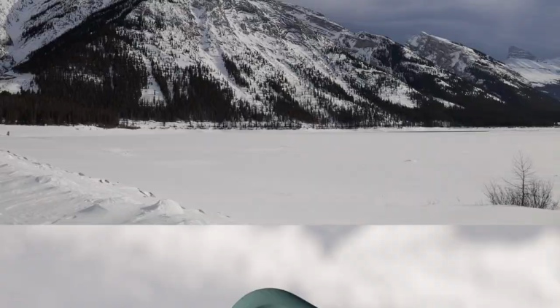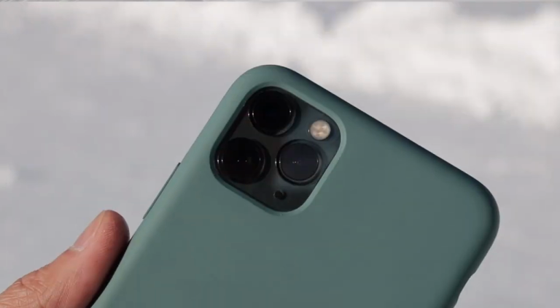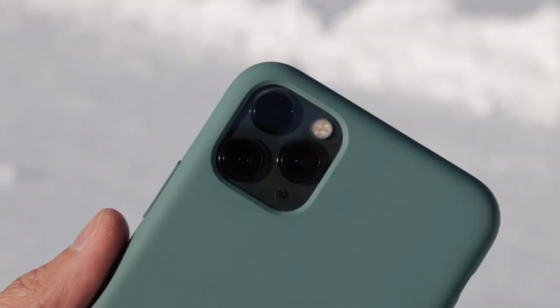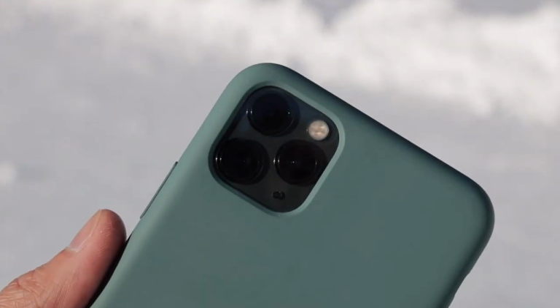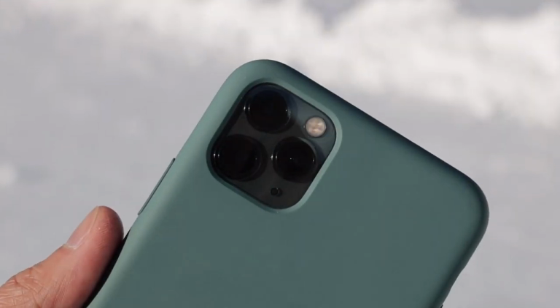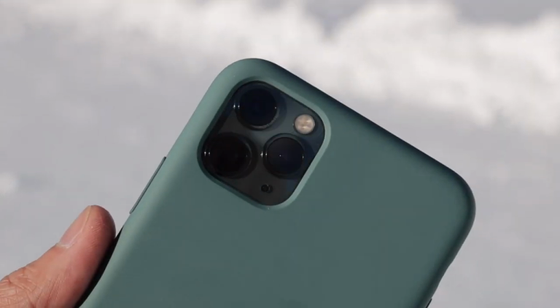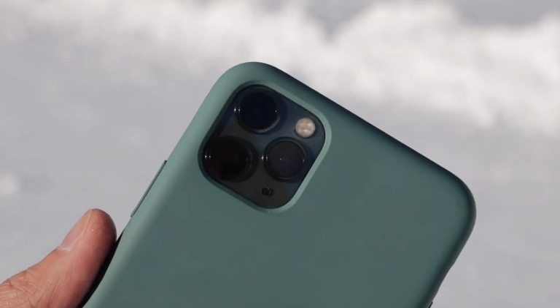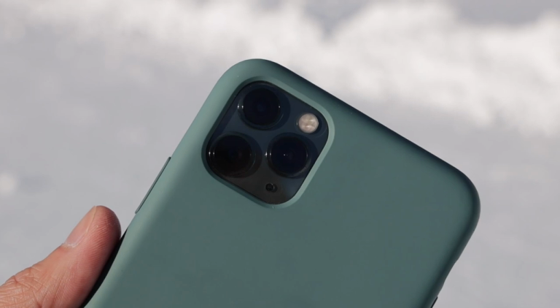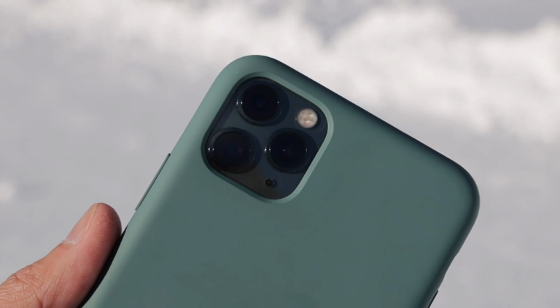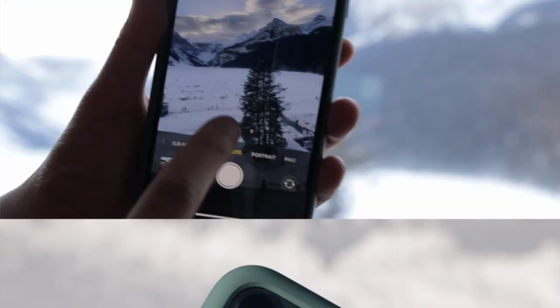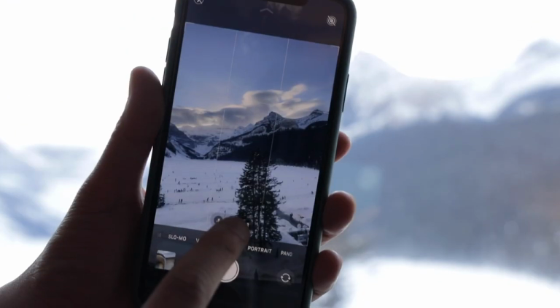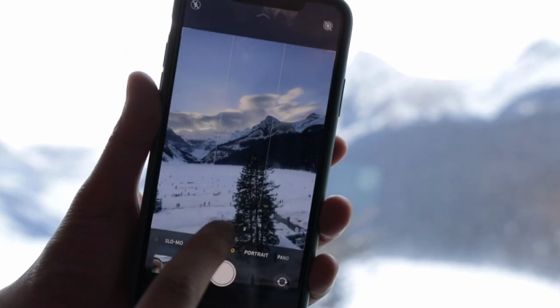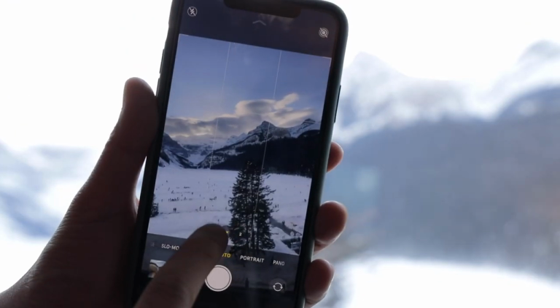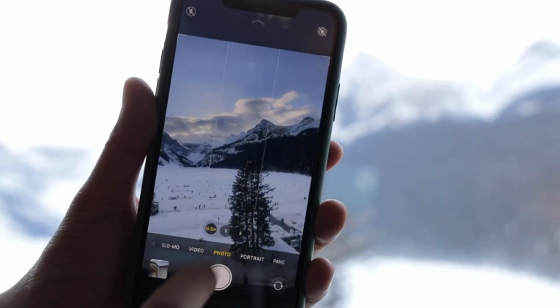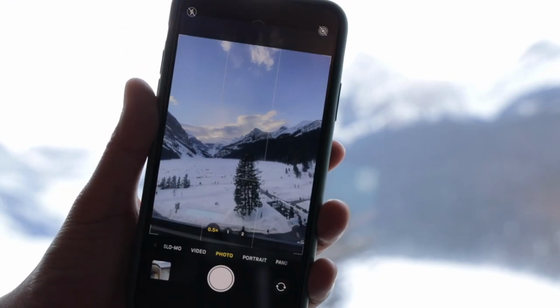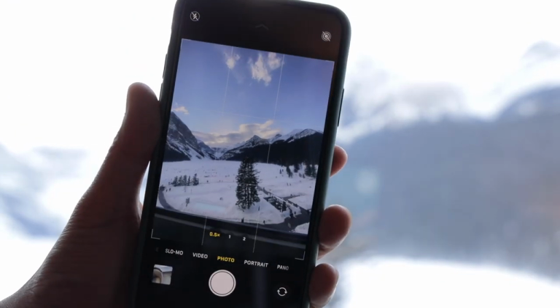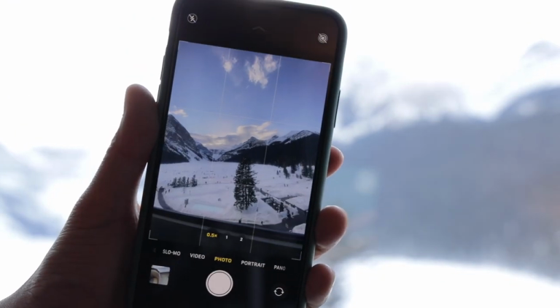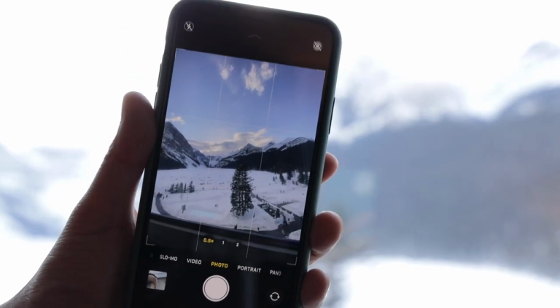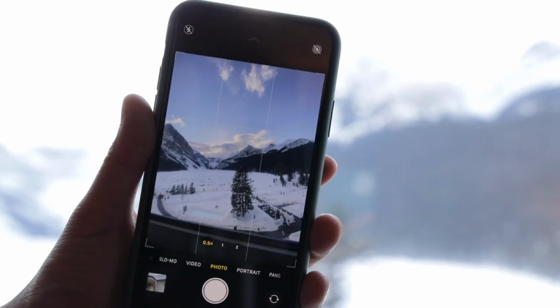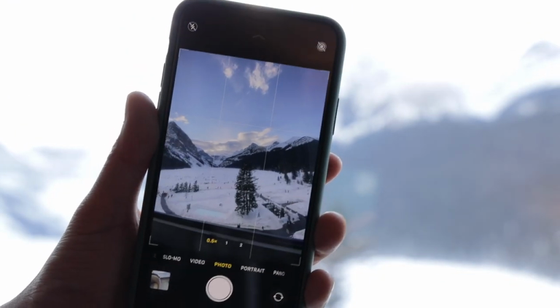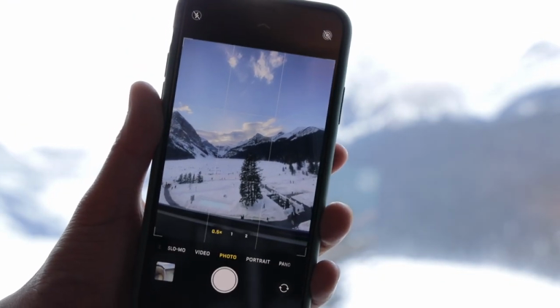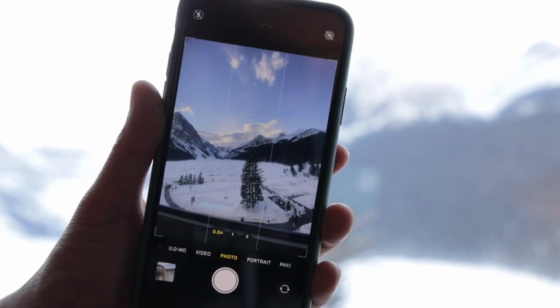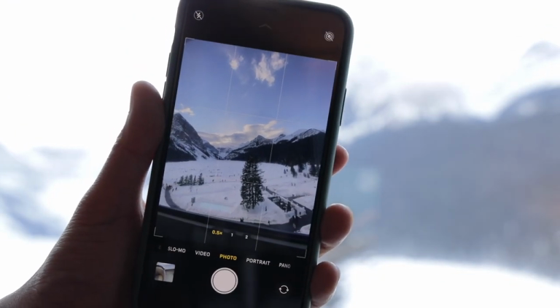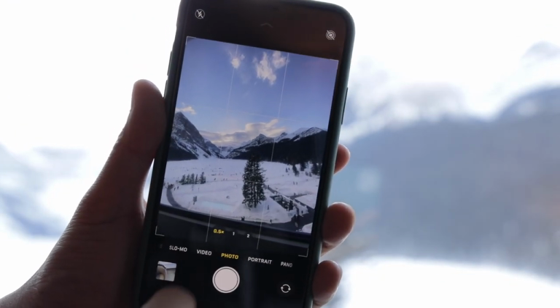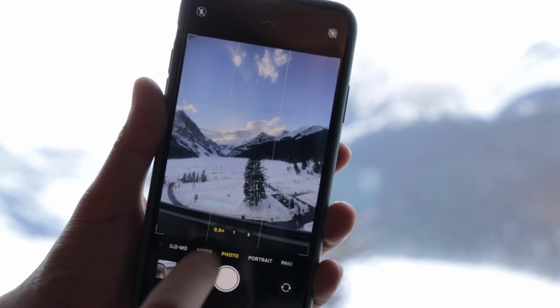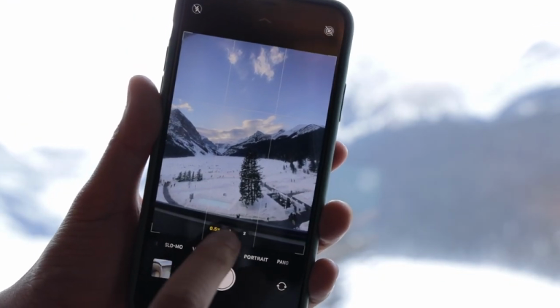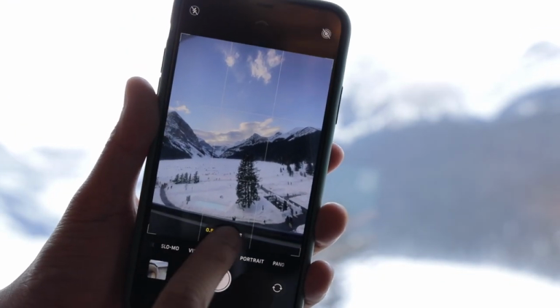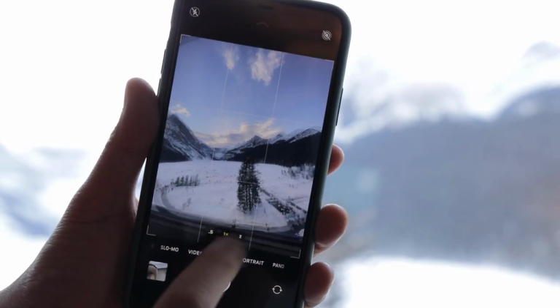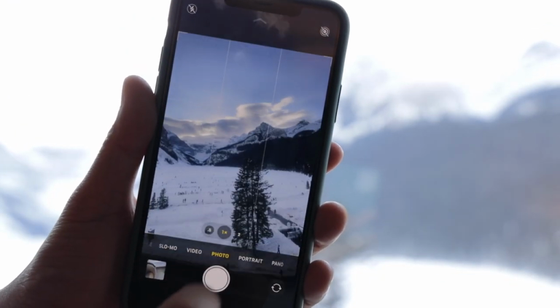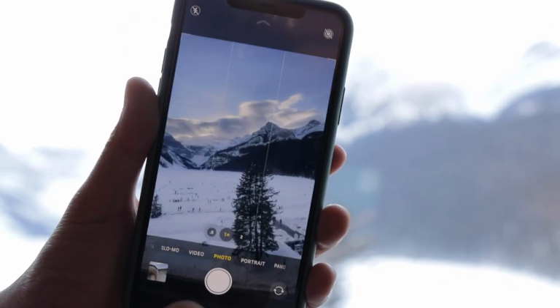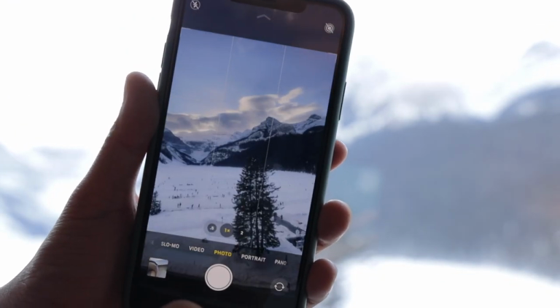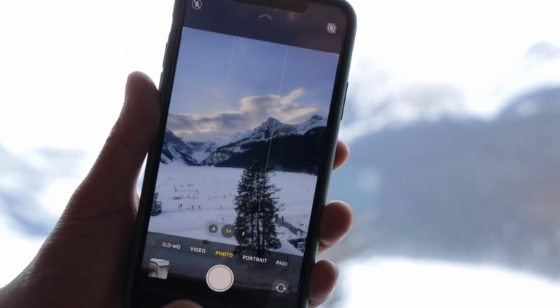You also want to think about the optical zoom on your phone. Use the optical lenses and avoid the digital zoom.